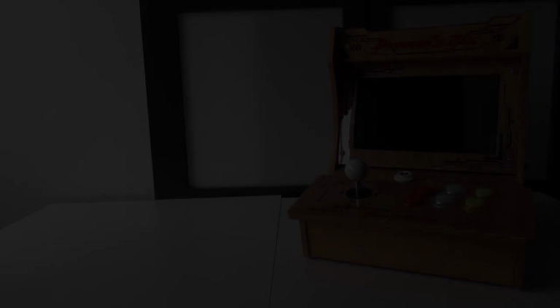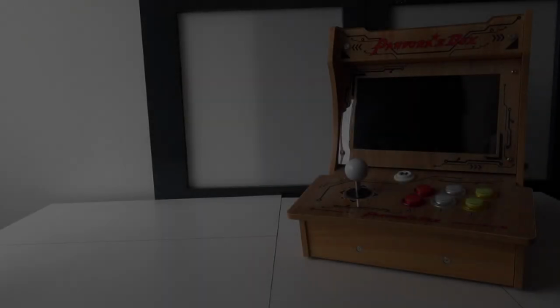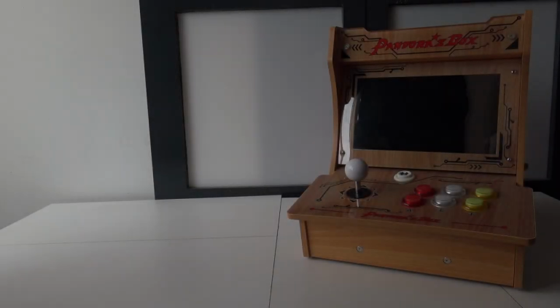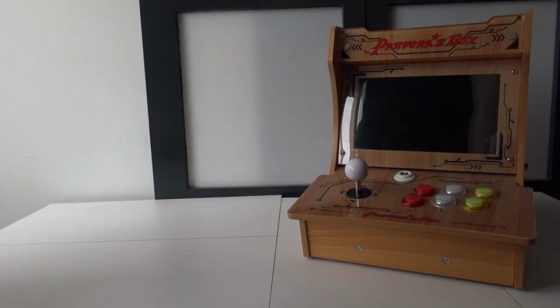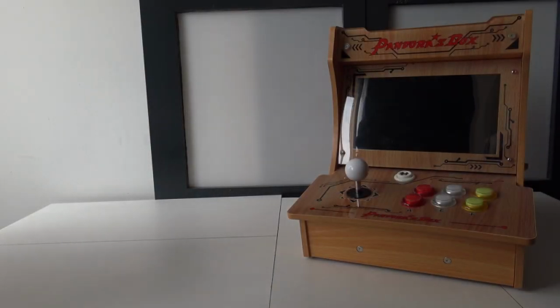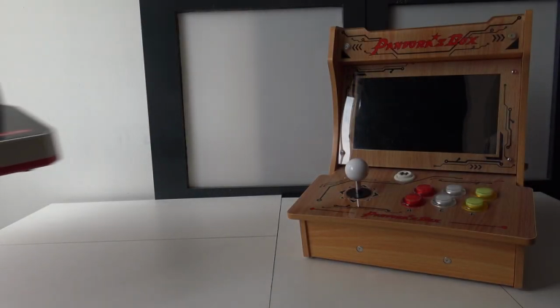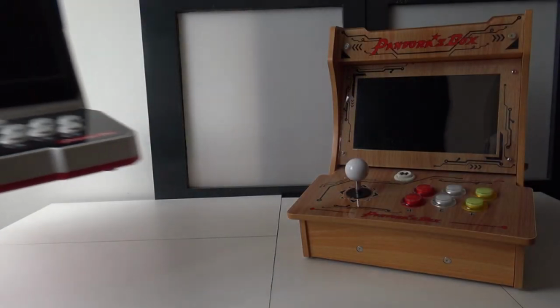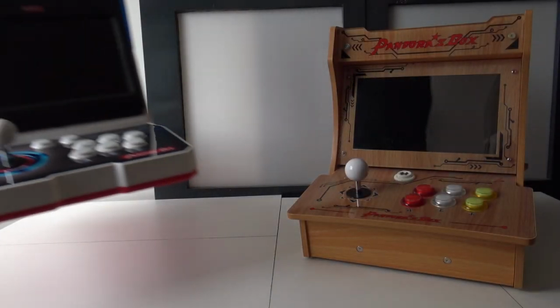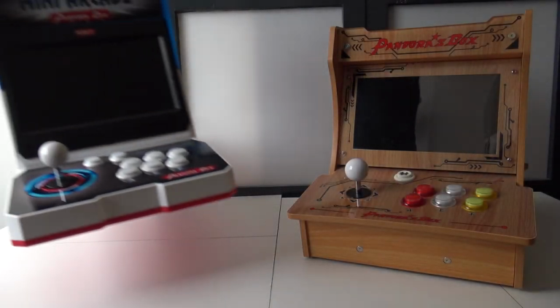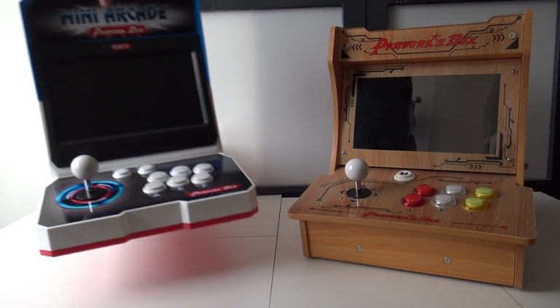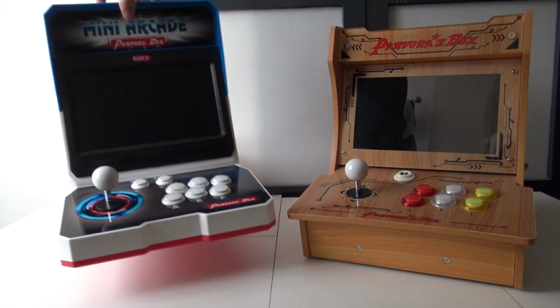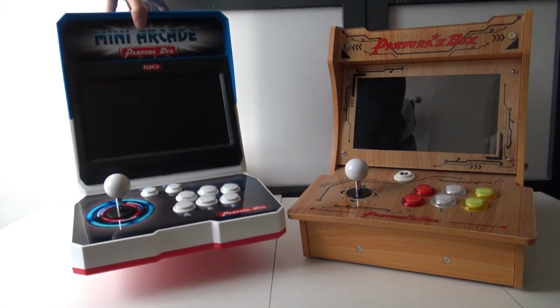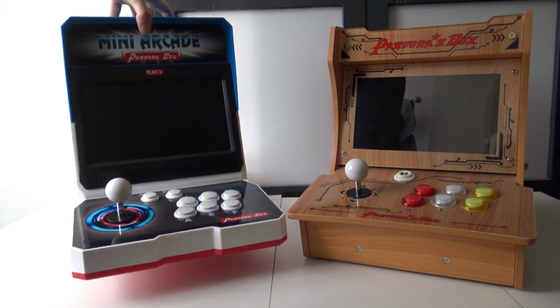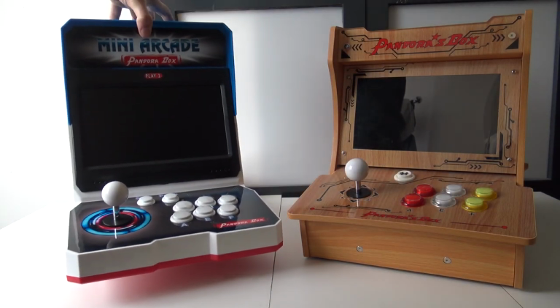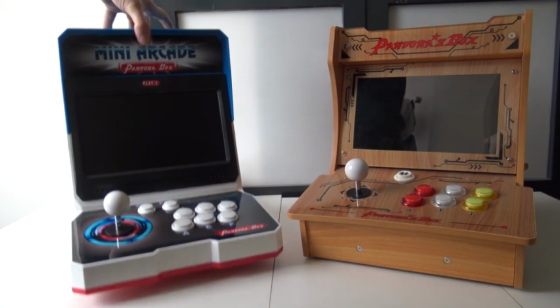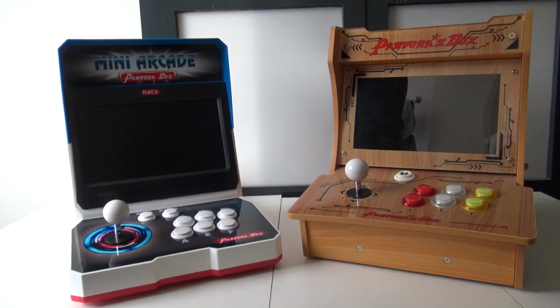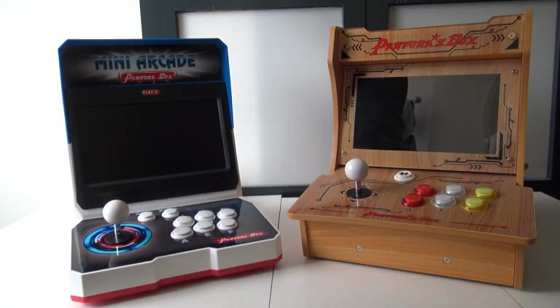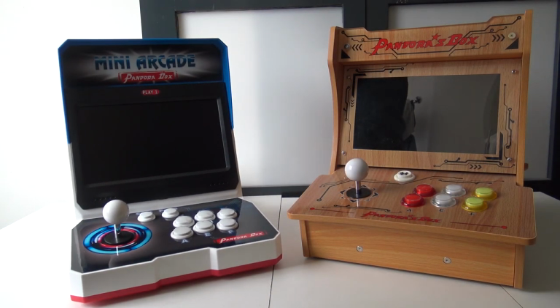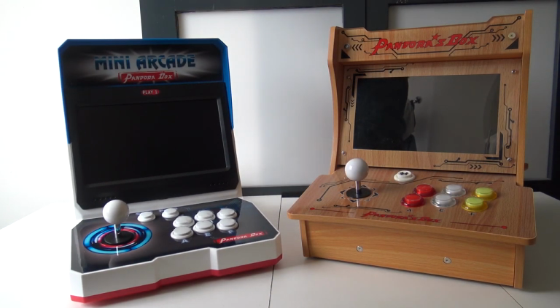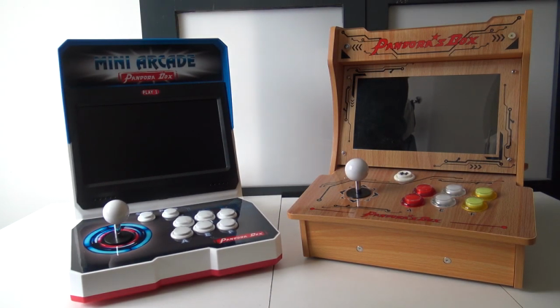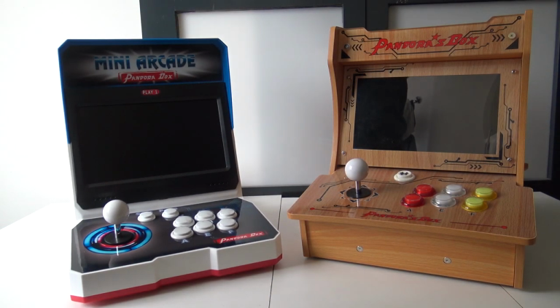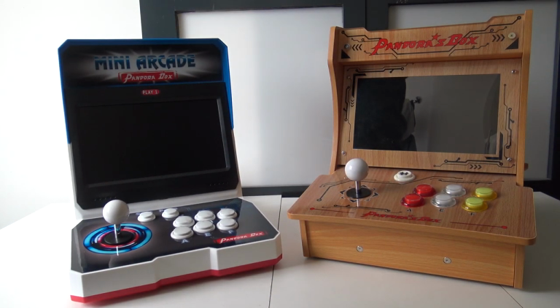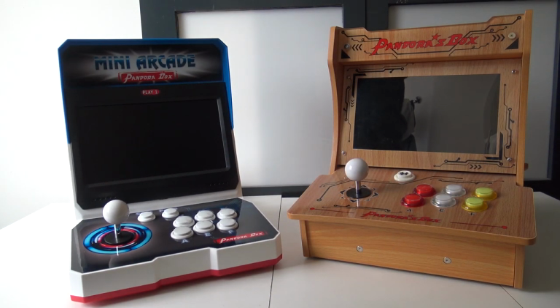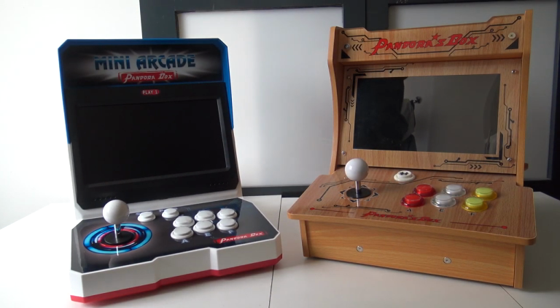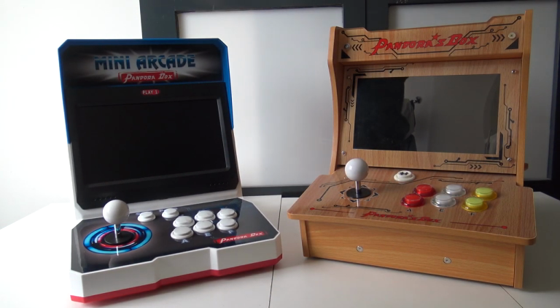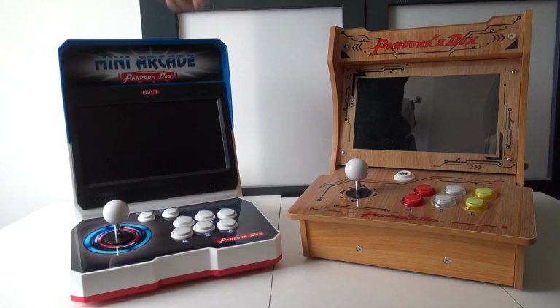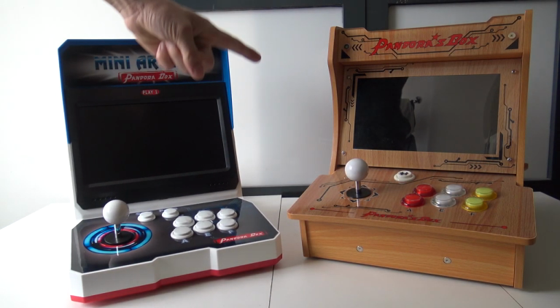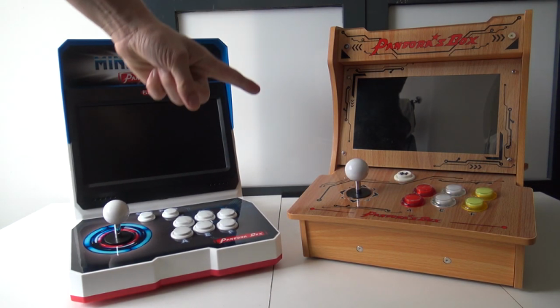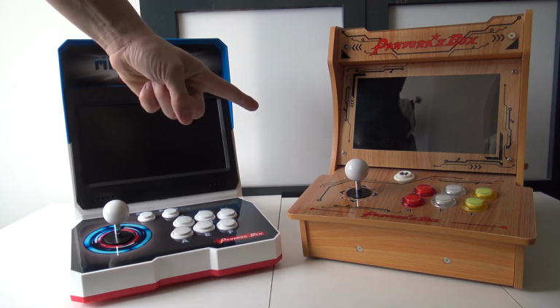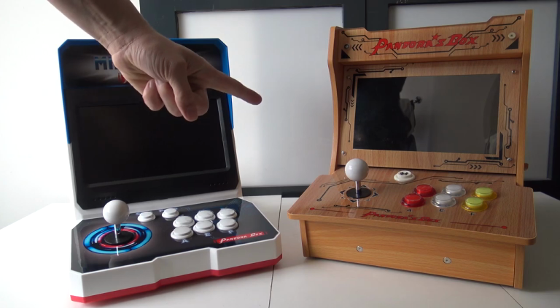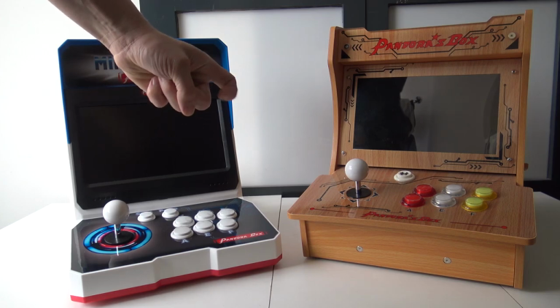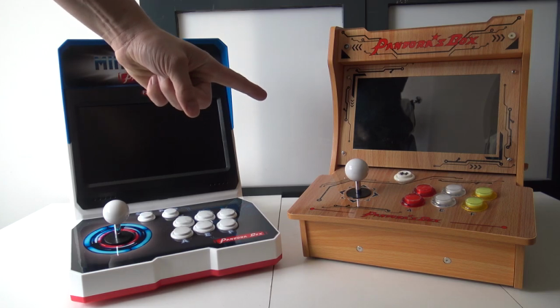It's time for the dual screen ultimate comparison! Stay tuned!